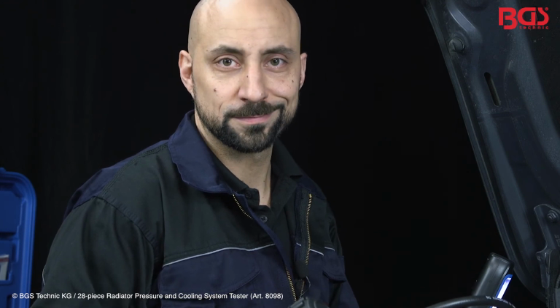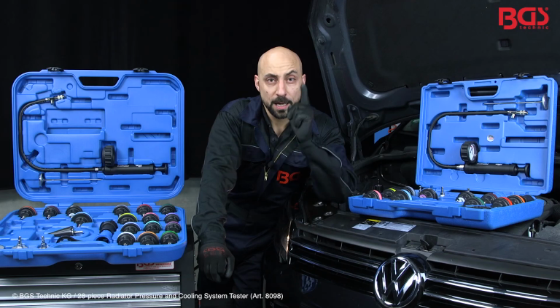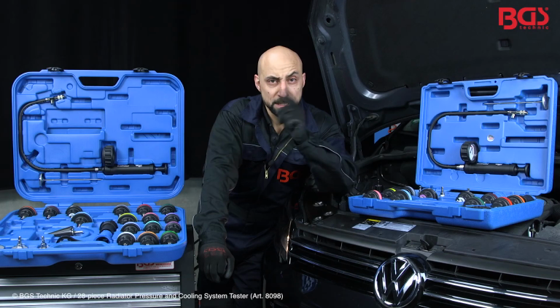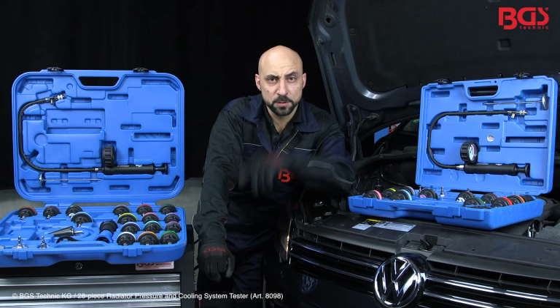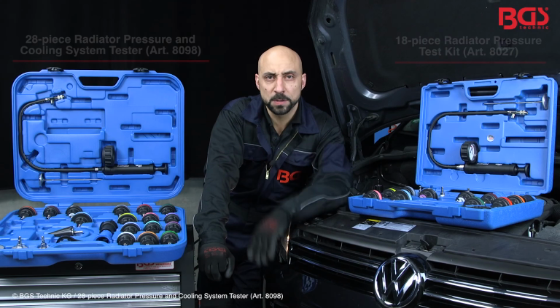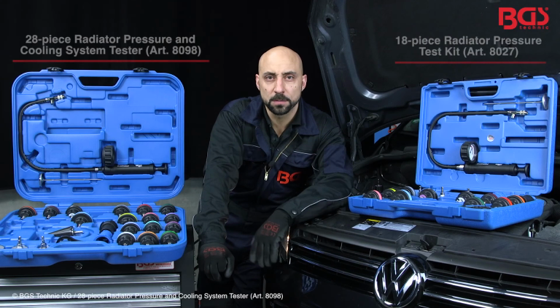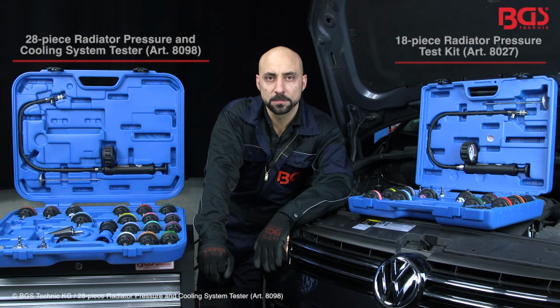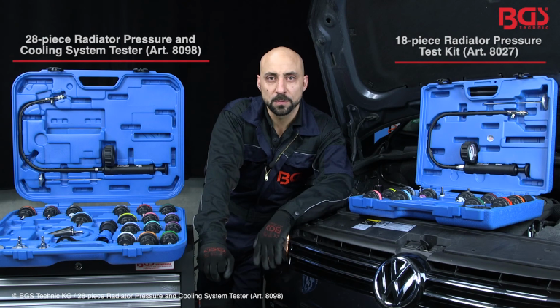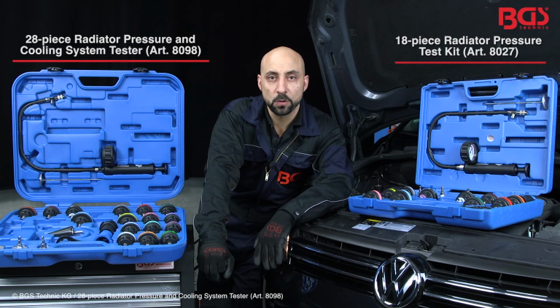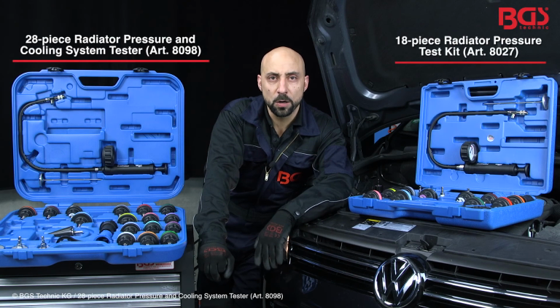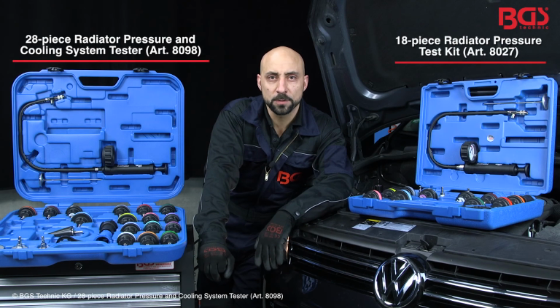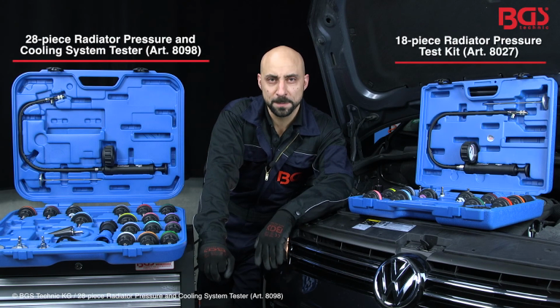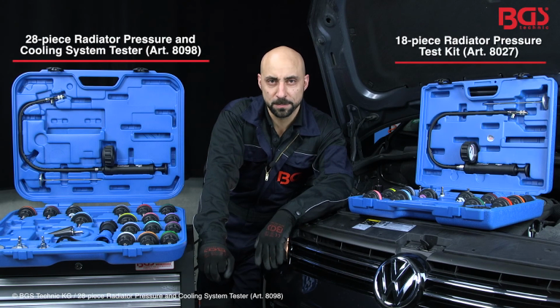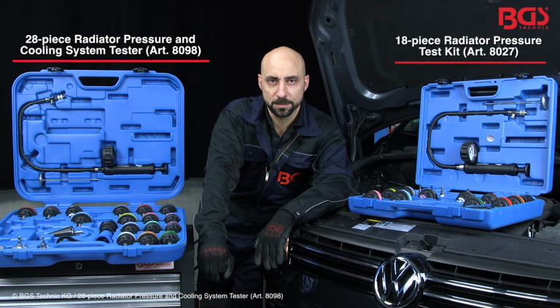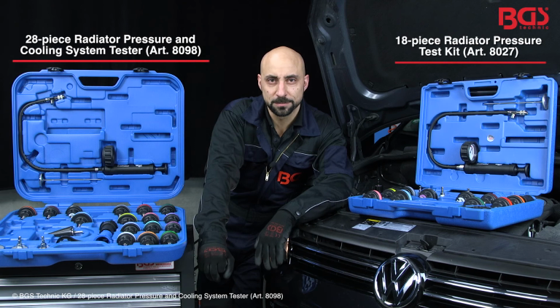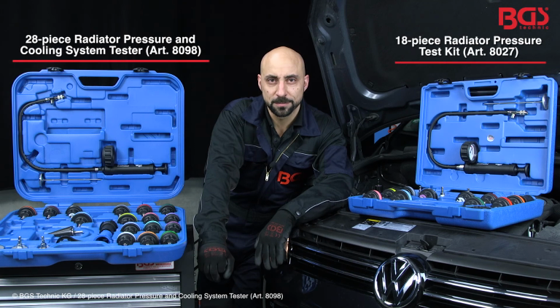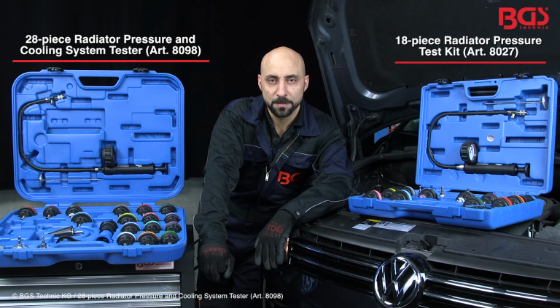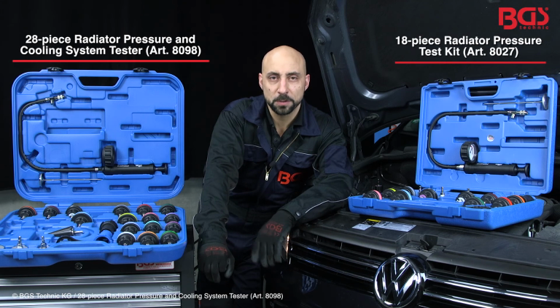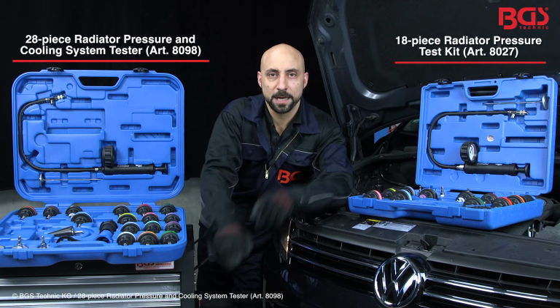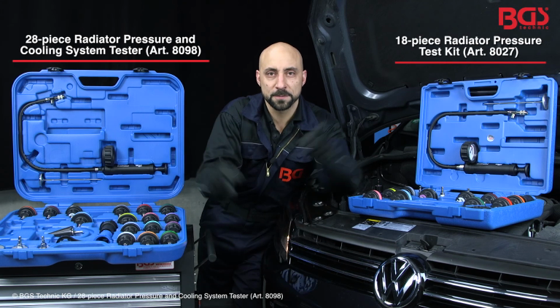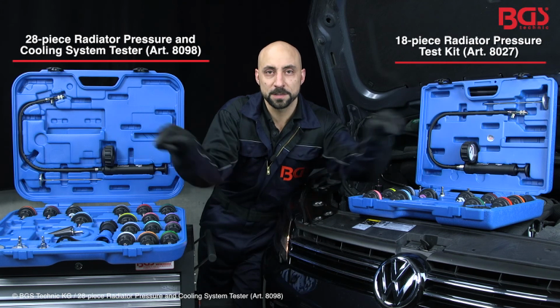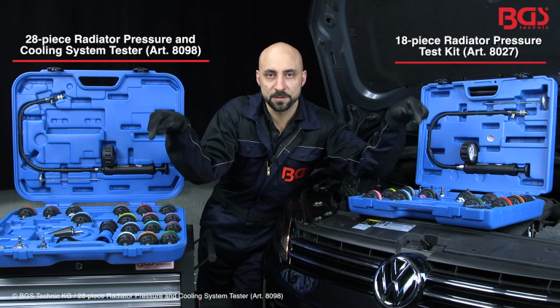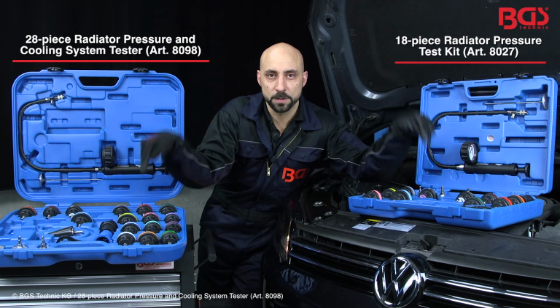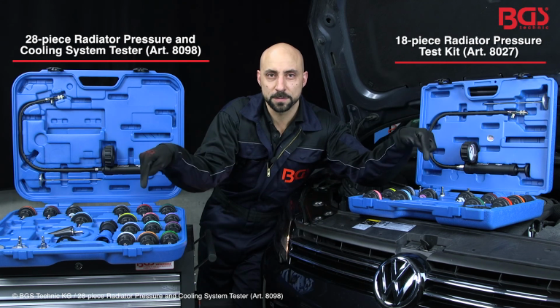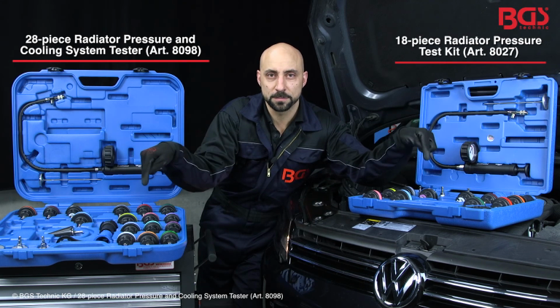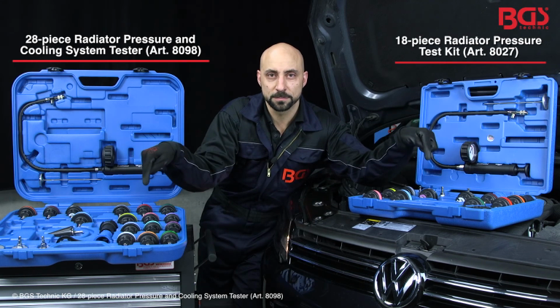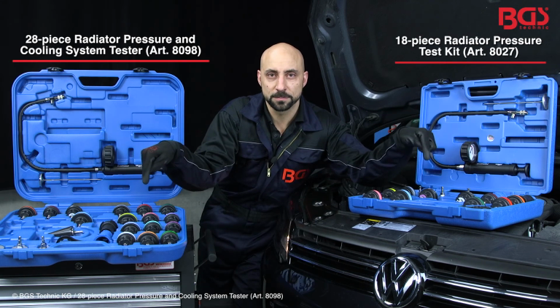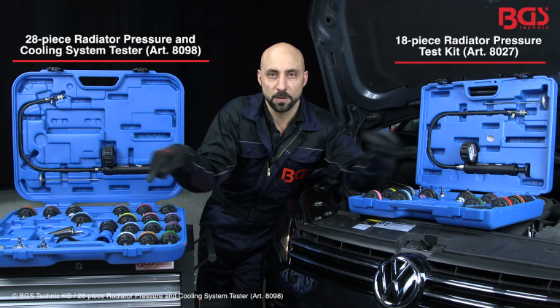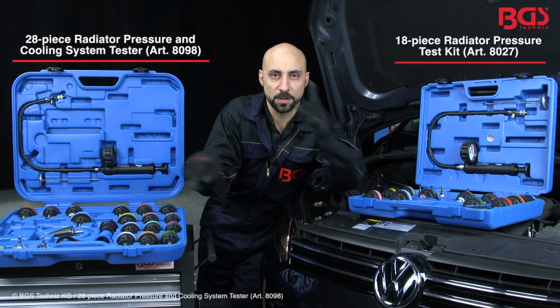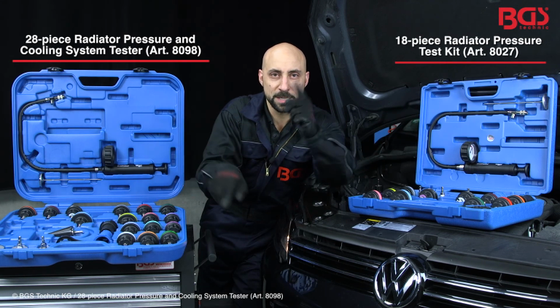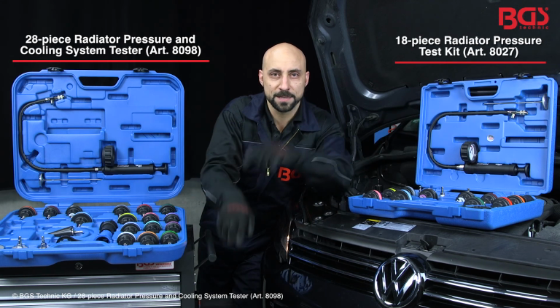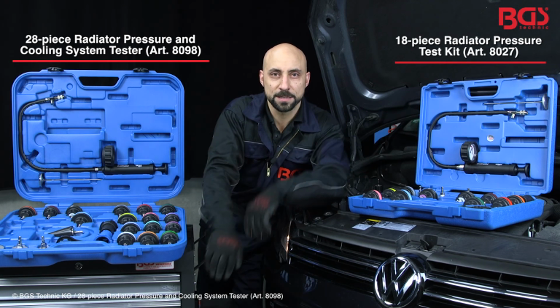If you now feel like building up or releasing some pressure, you will need one of these kits. Your BGS Michael.